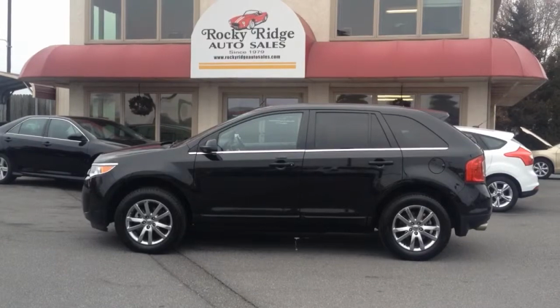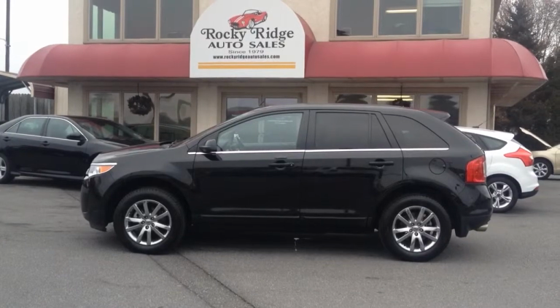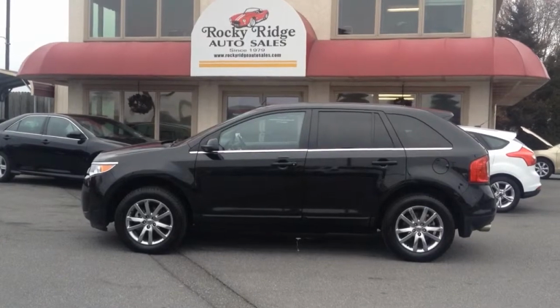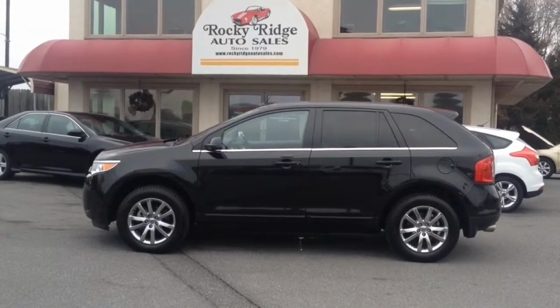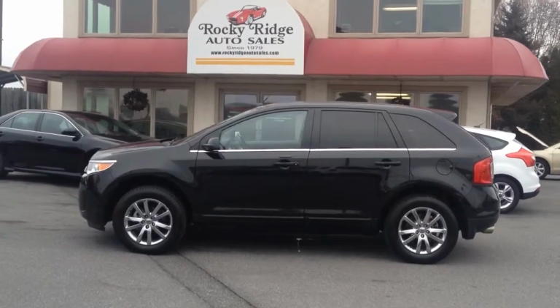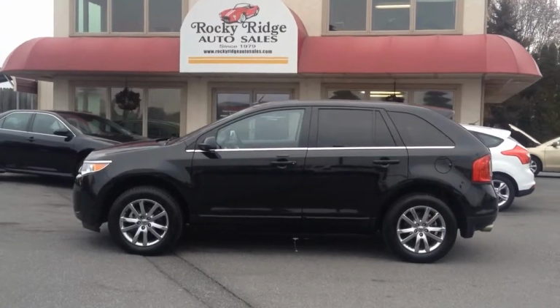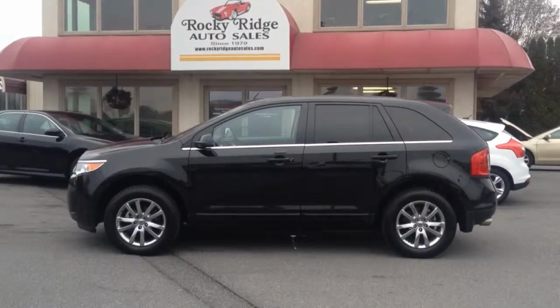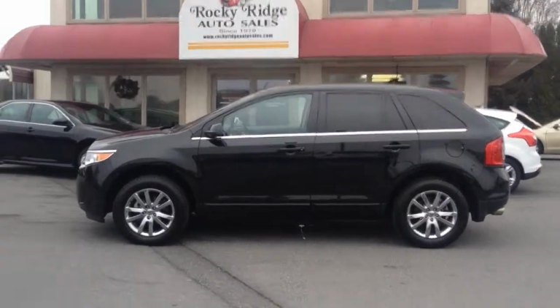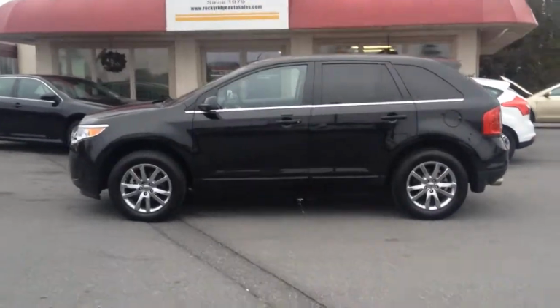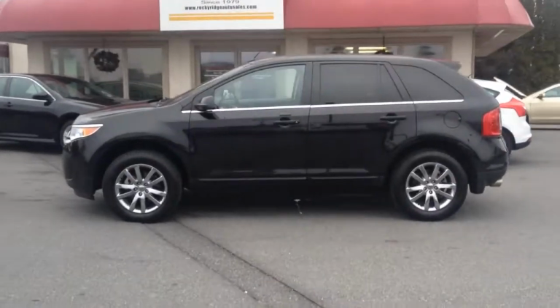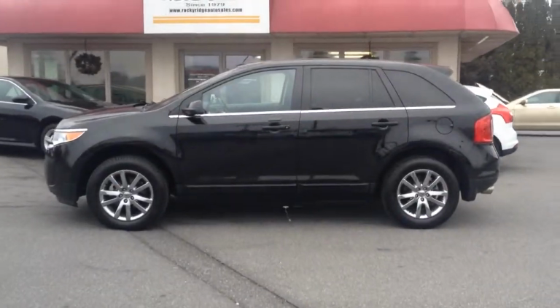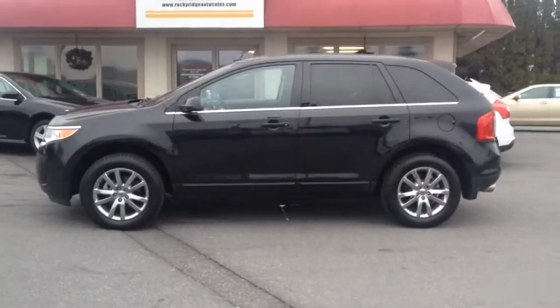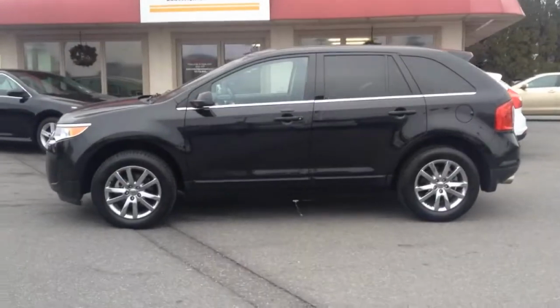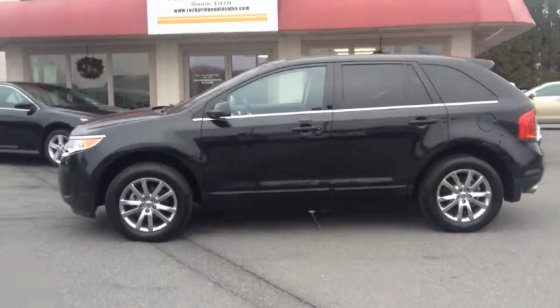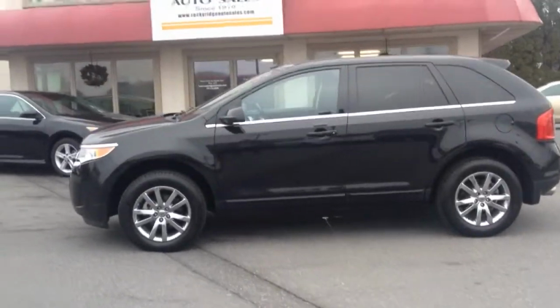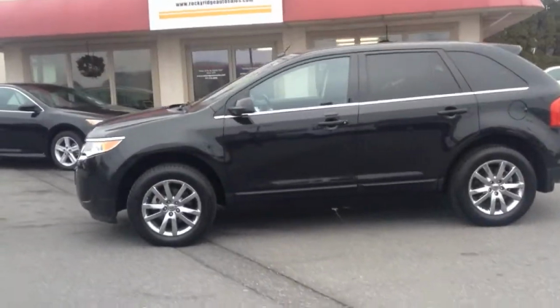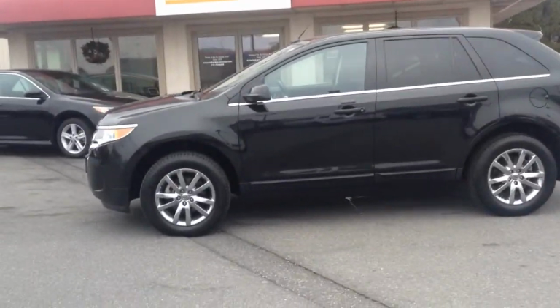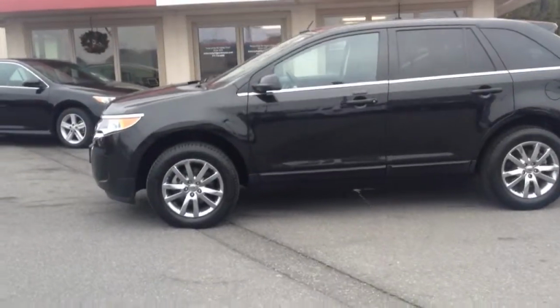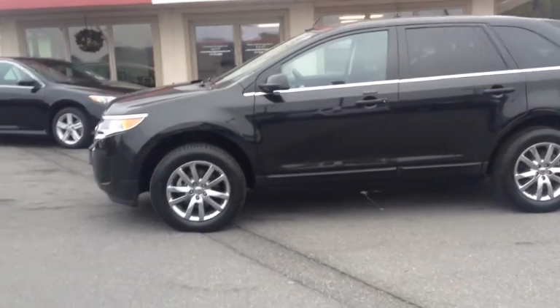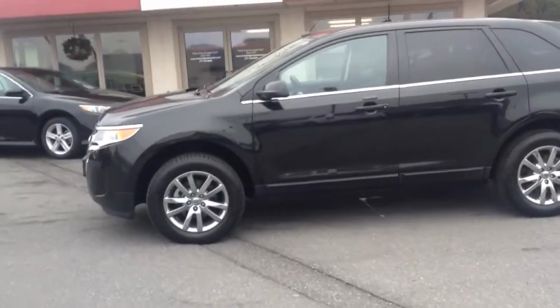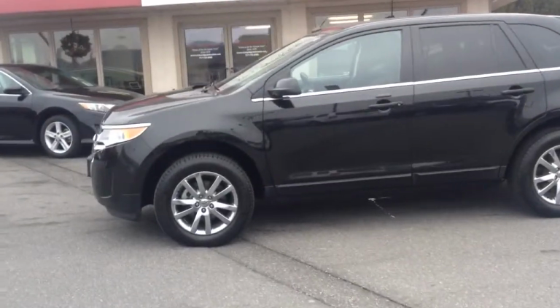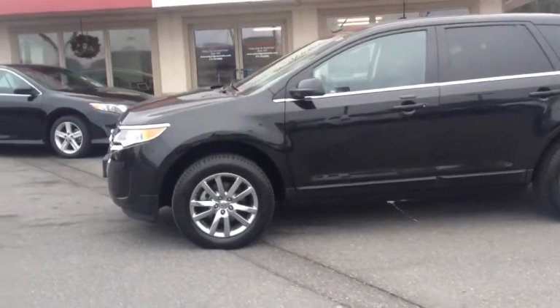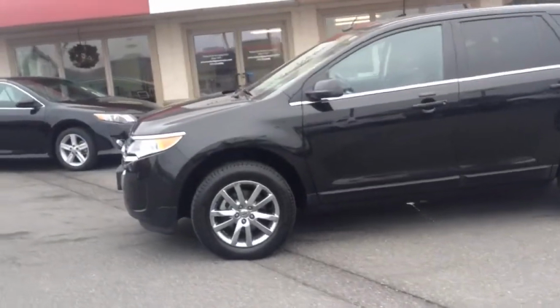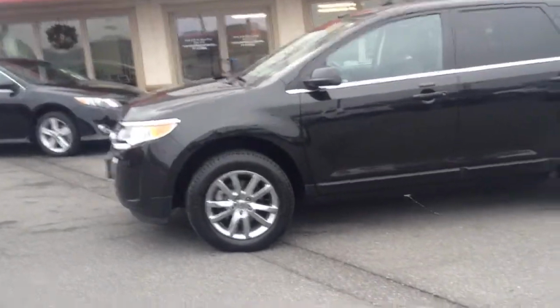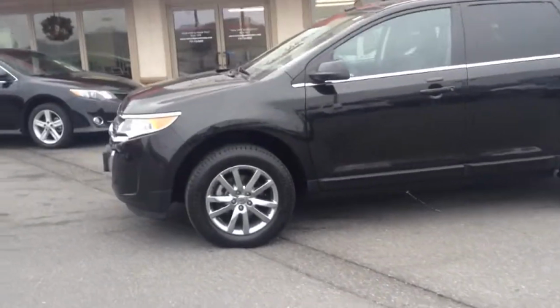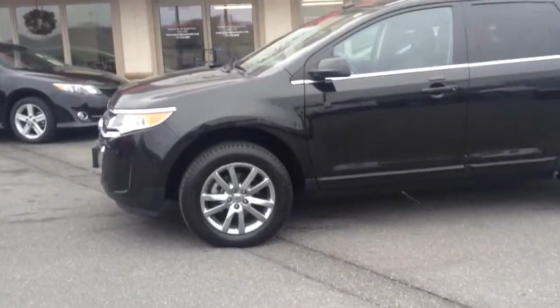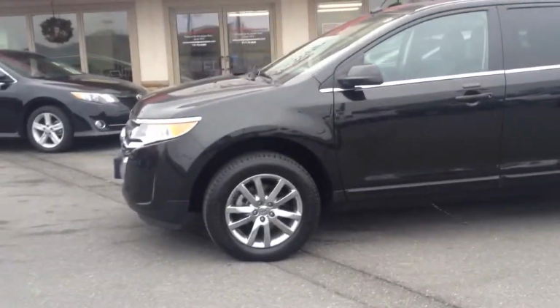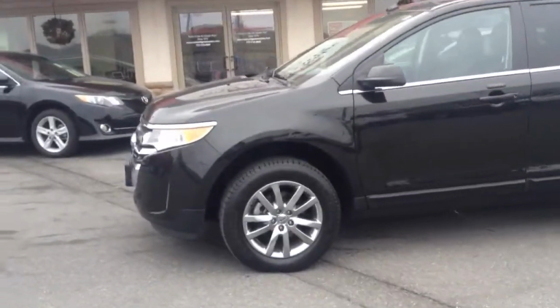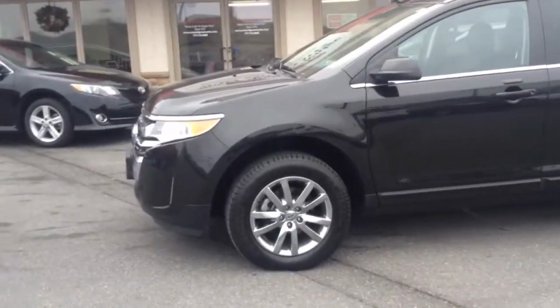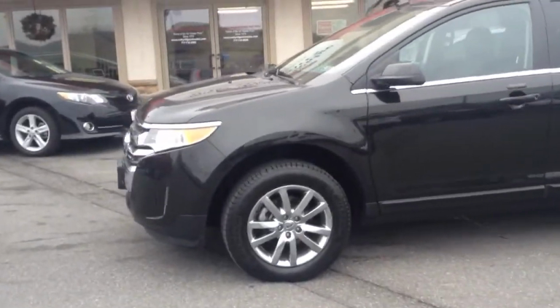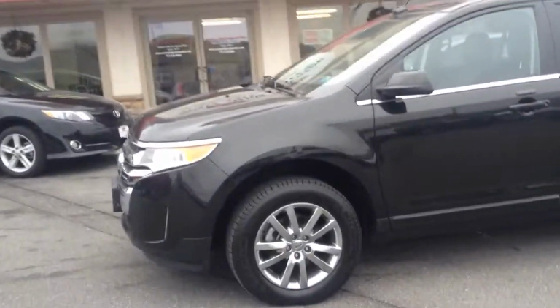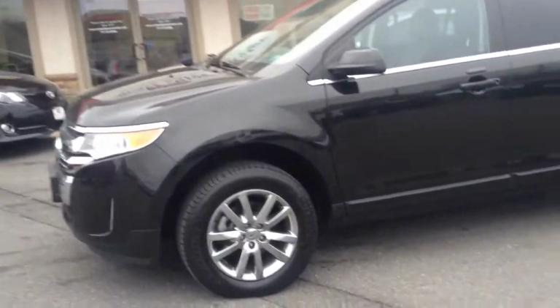Only 29,000 miles on it. Comes in tuxedo black — really sharp, popular color for these vehicles.